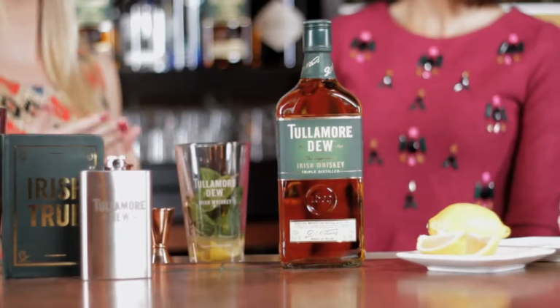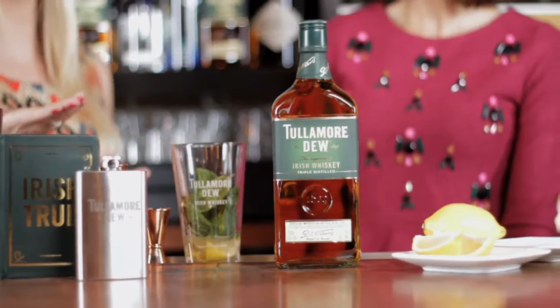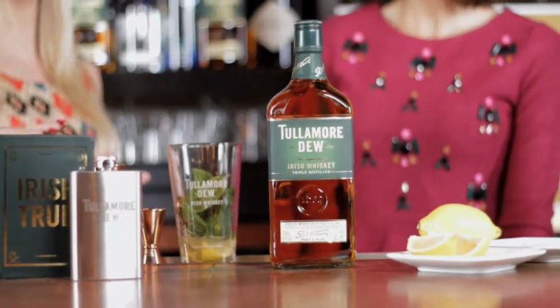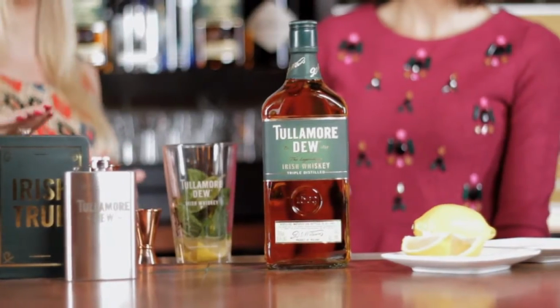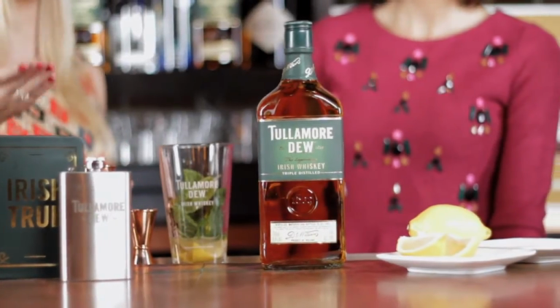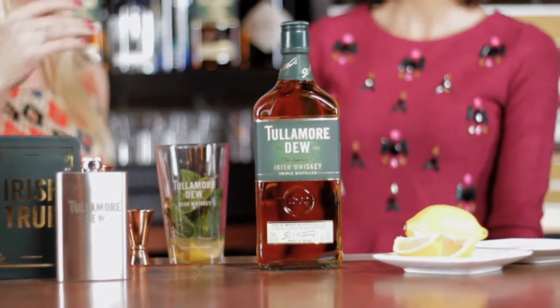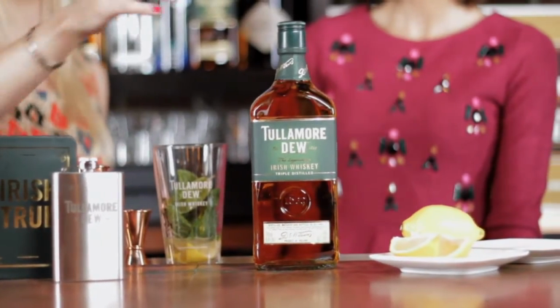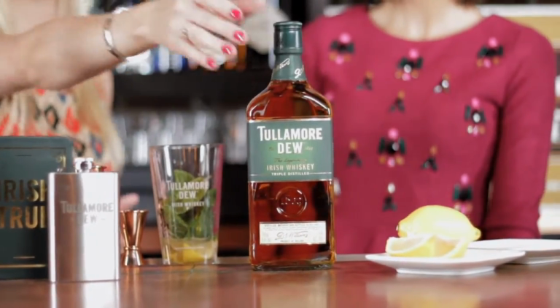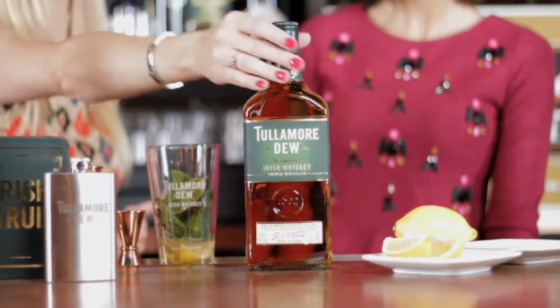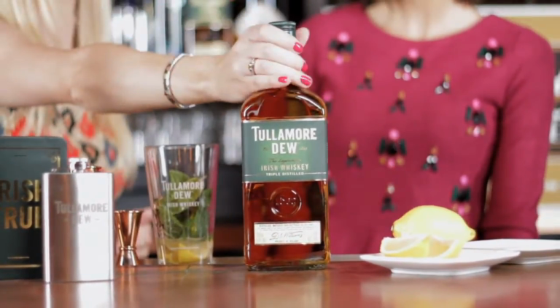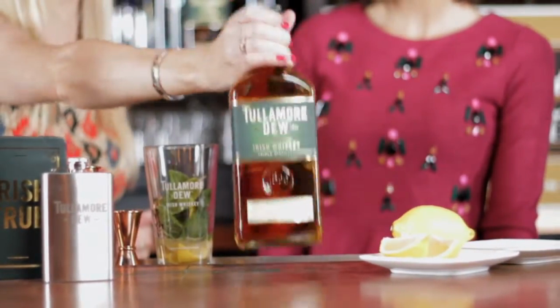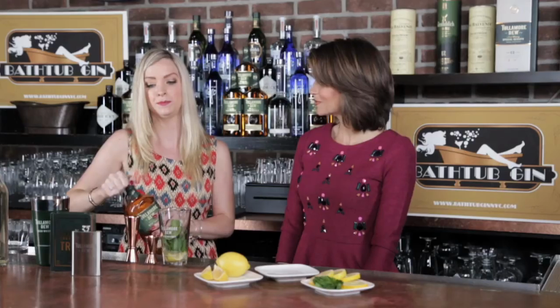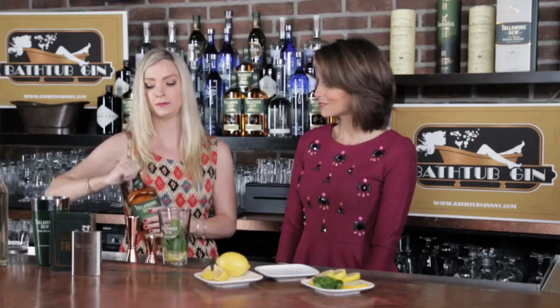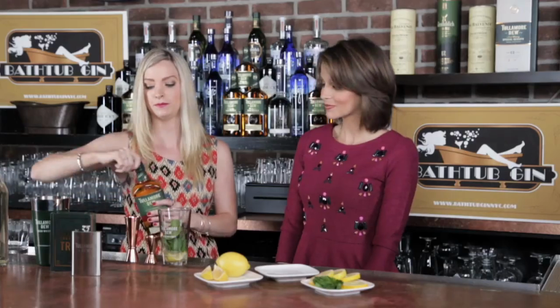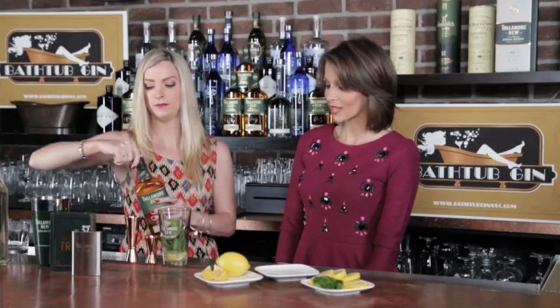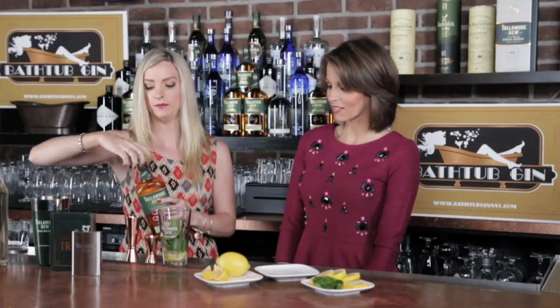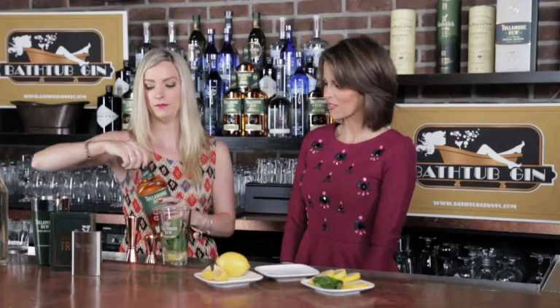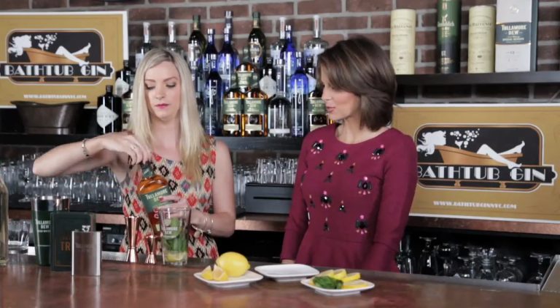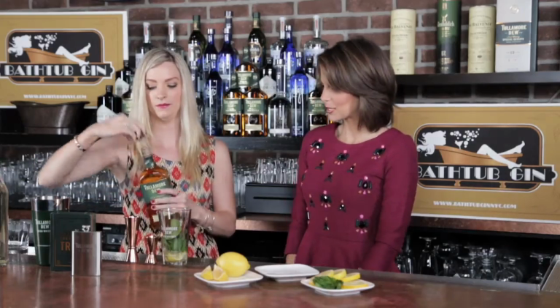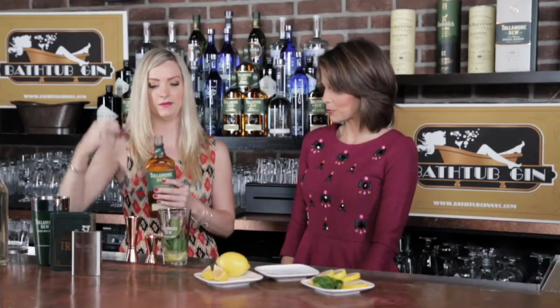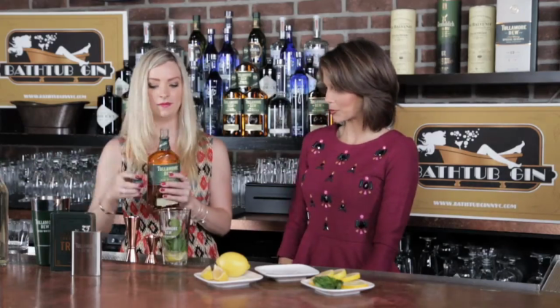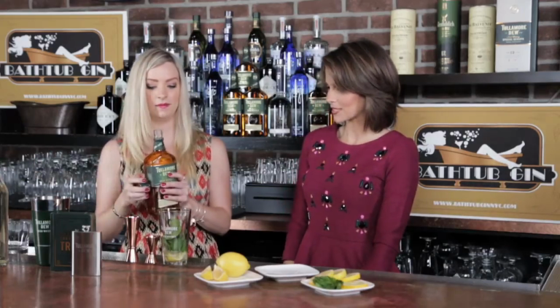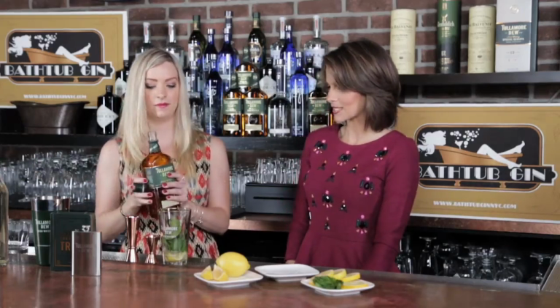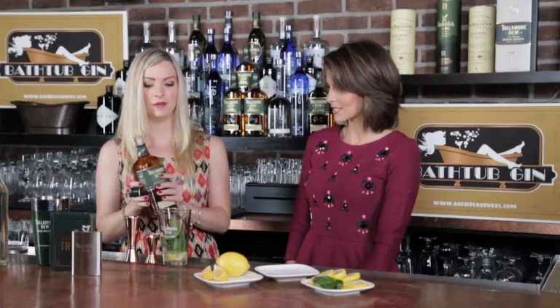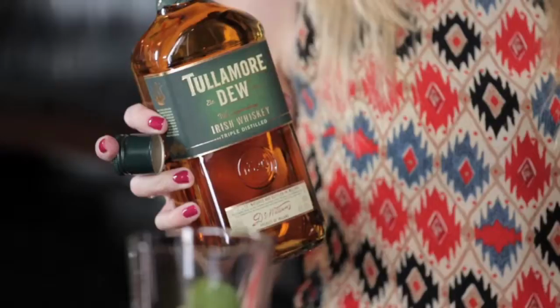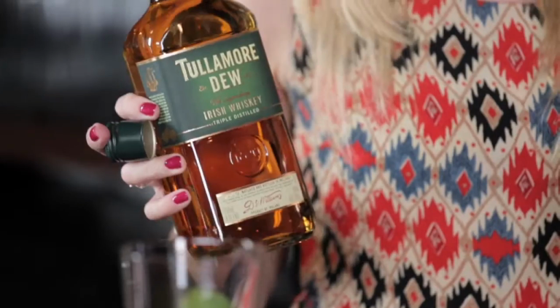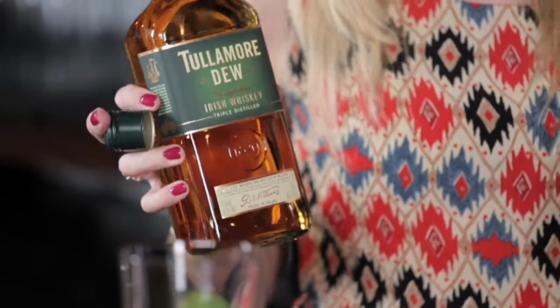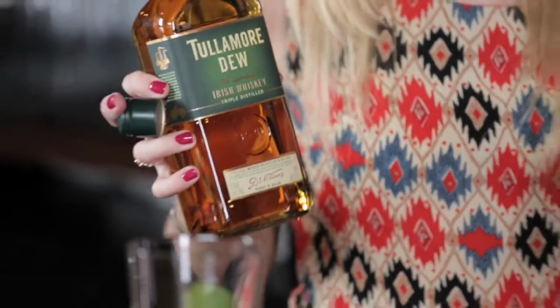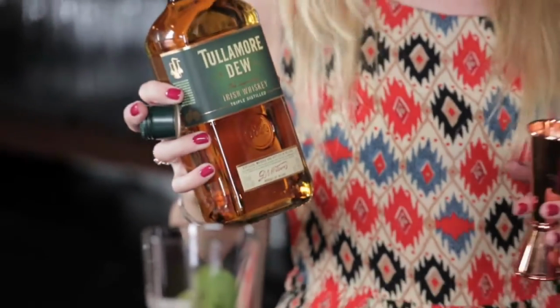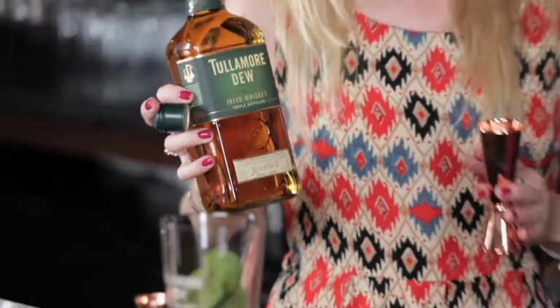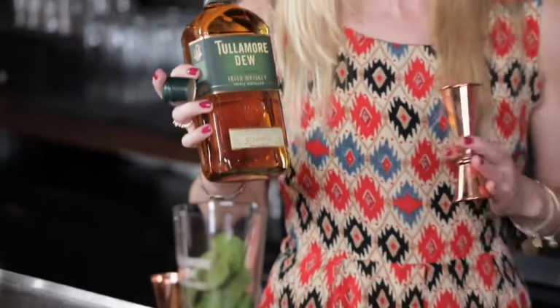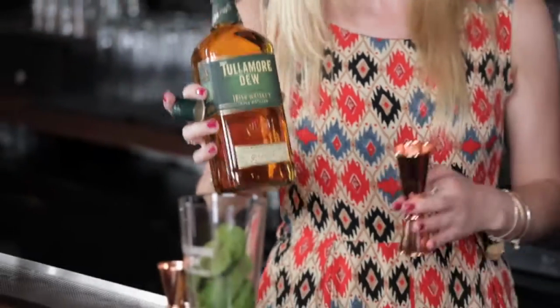Two ounces of the Tullamore Dew Whisky. I love how simple this is — it's very easy to replicate.